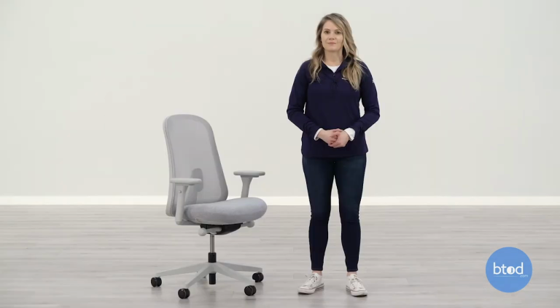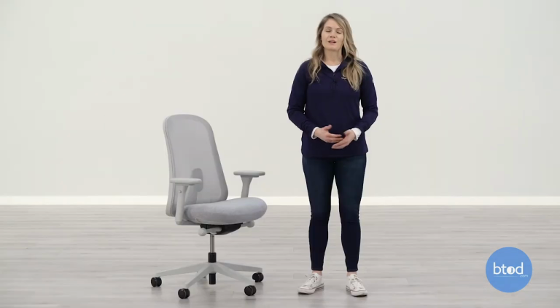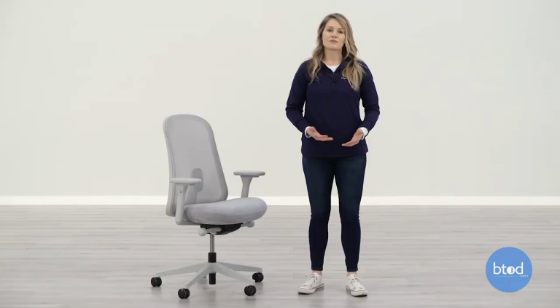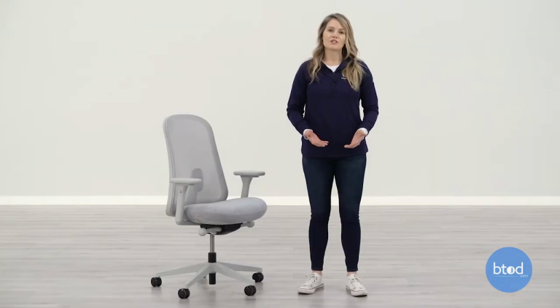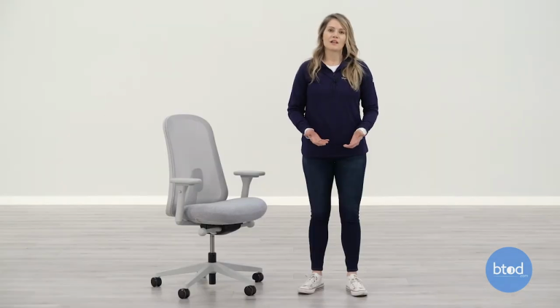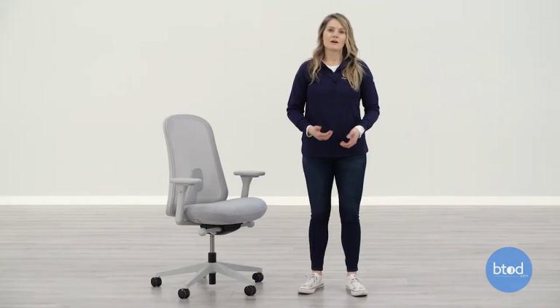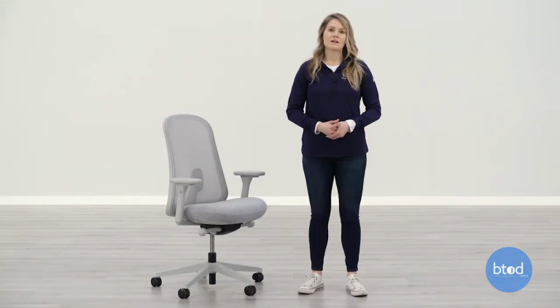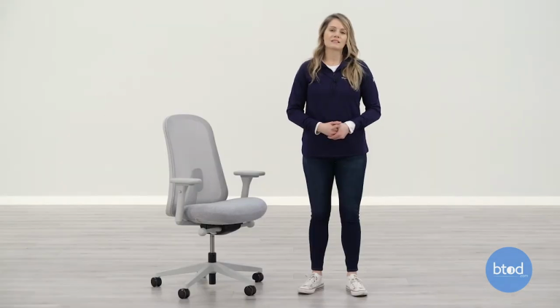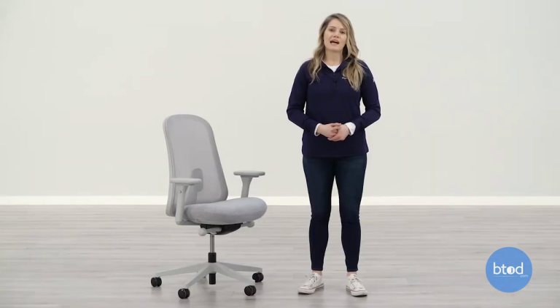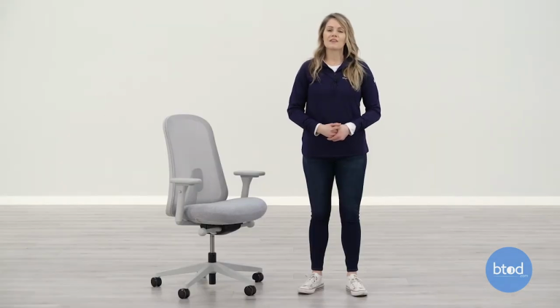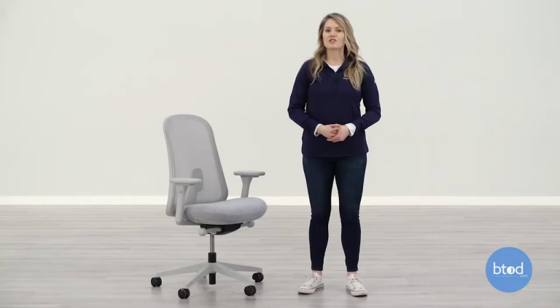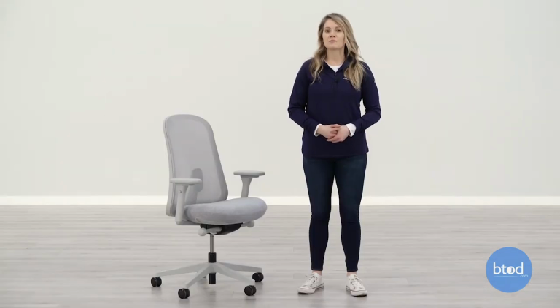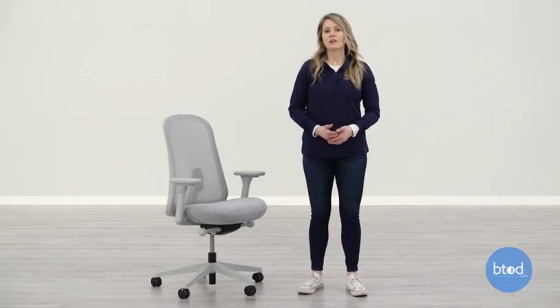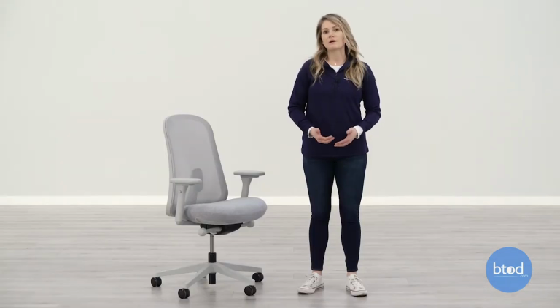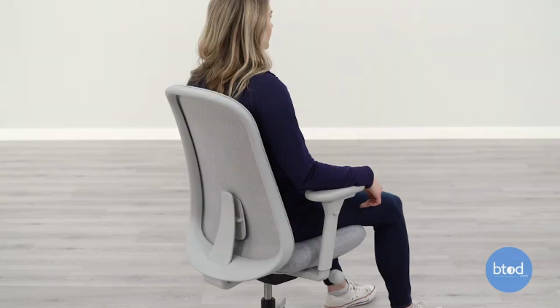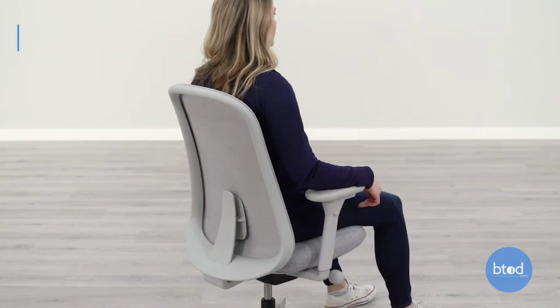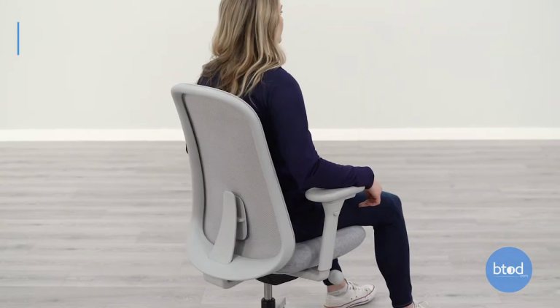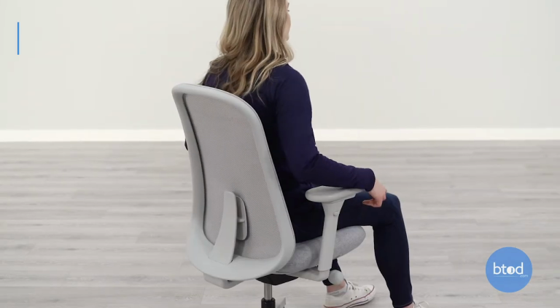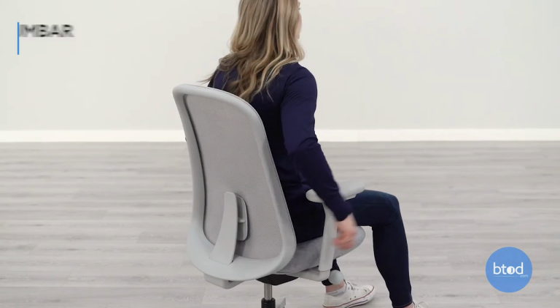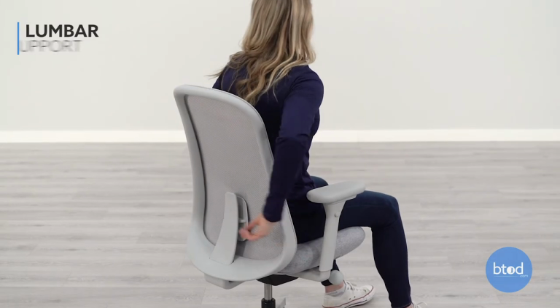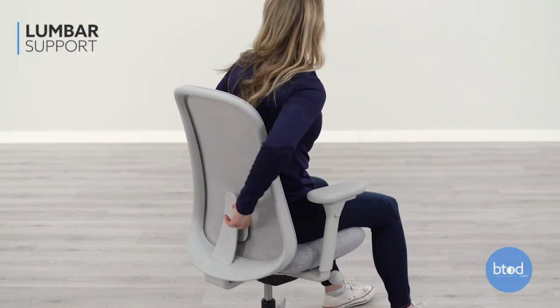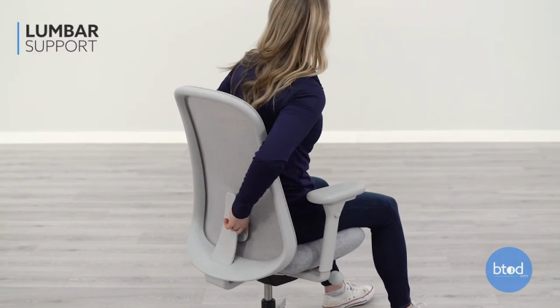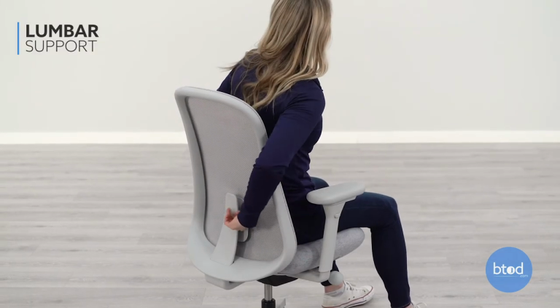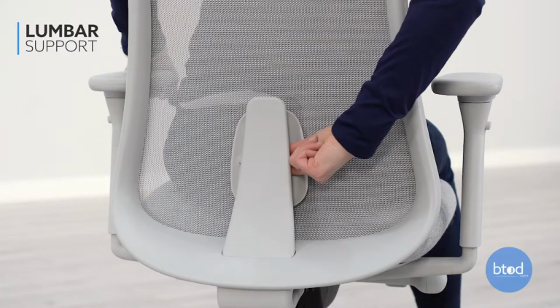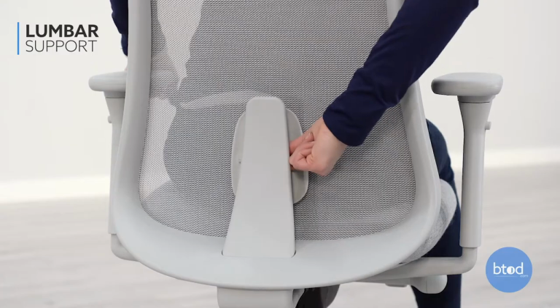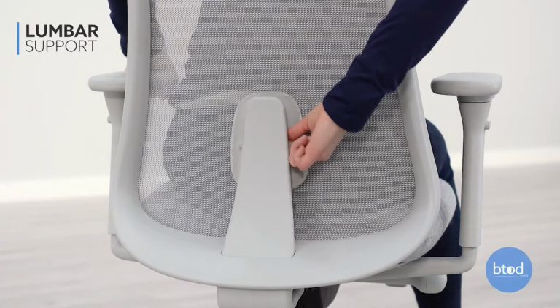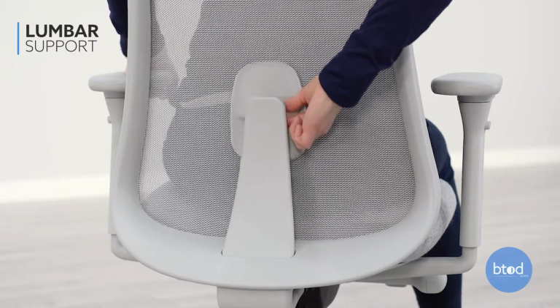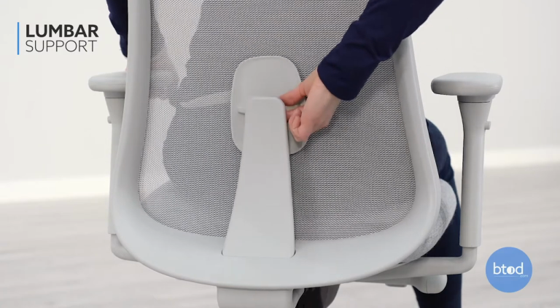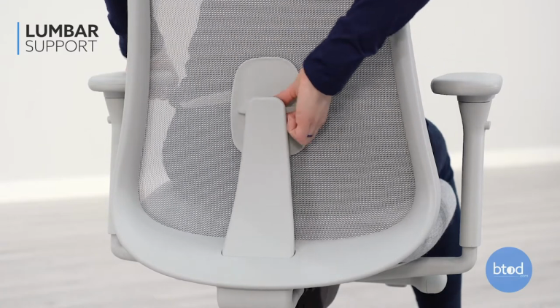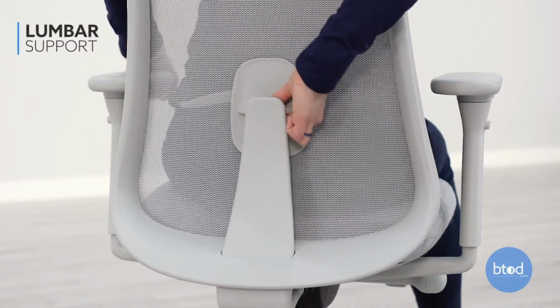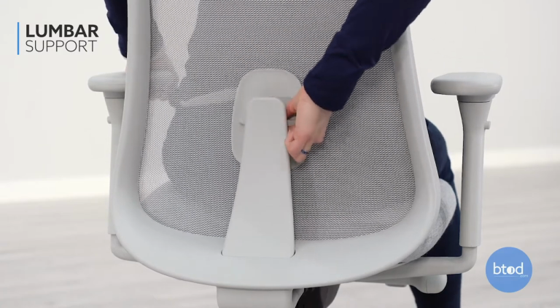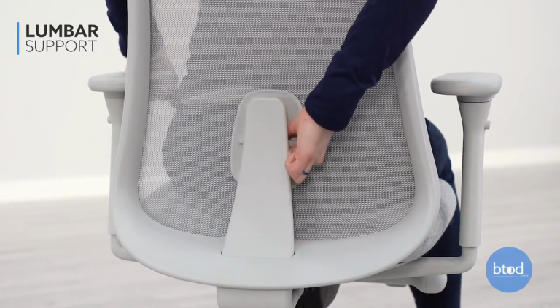To adjust the lumbar, slide the adjustable lumbar support up or down so that it fits comfortably in the curve of your lower back.